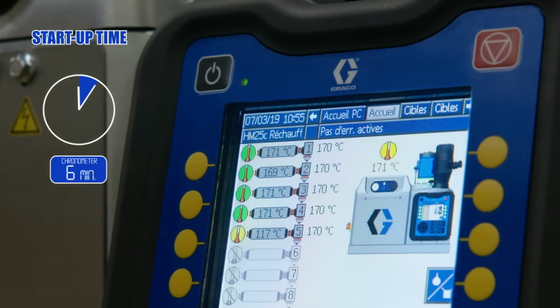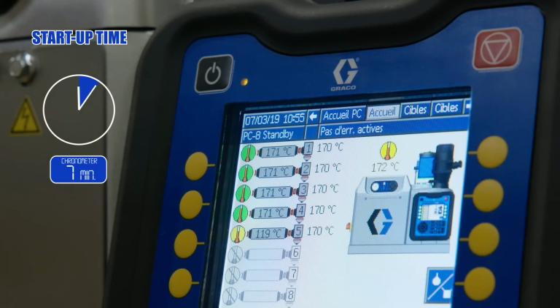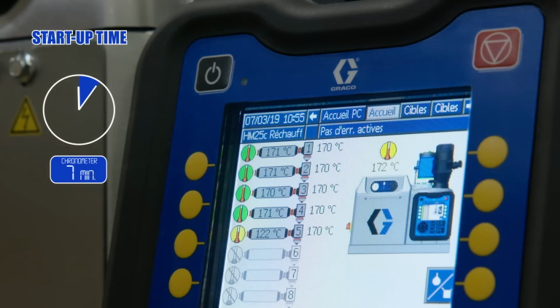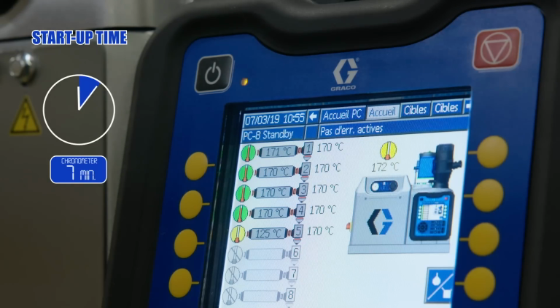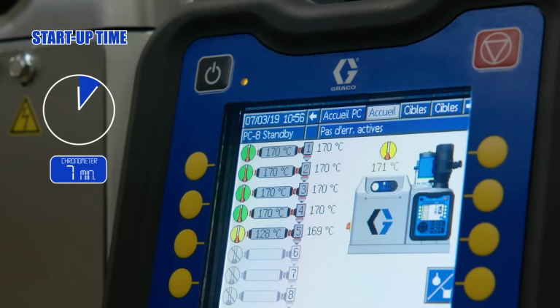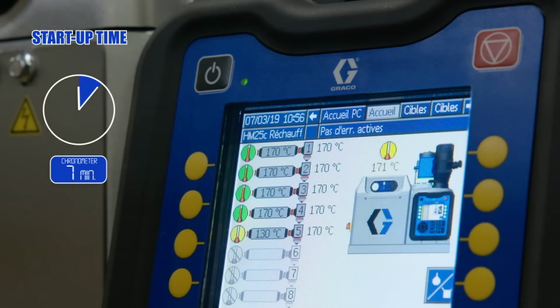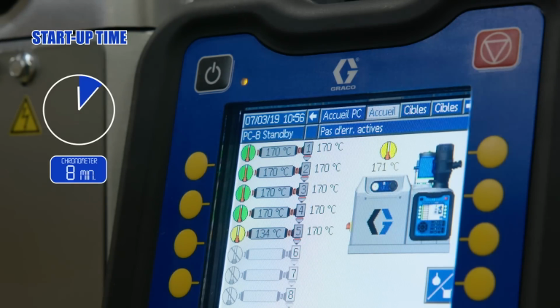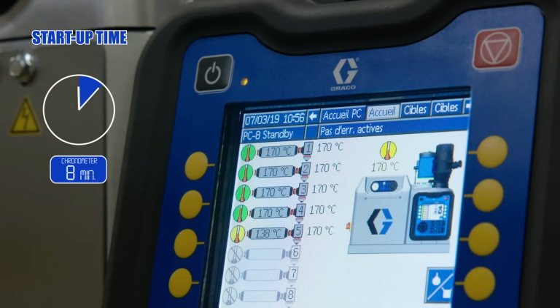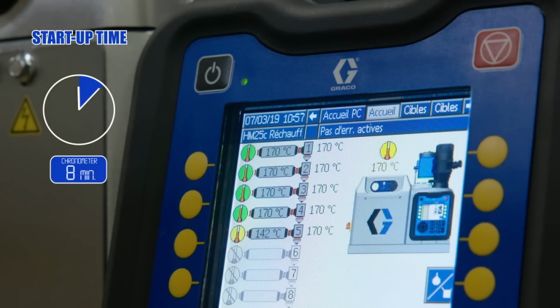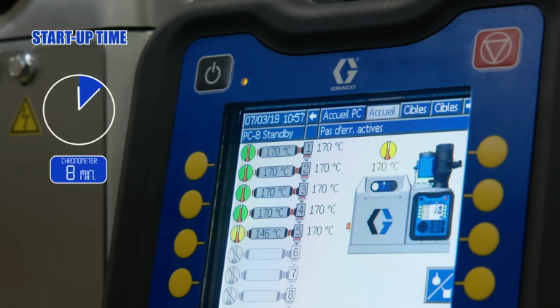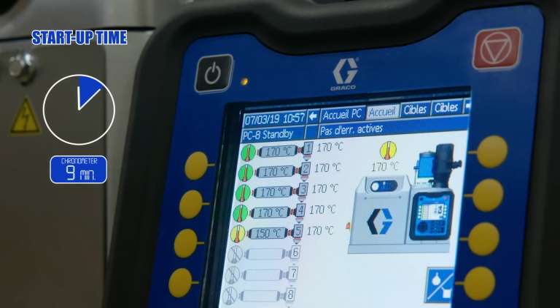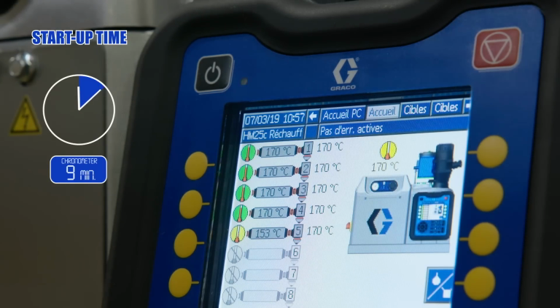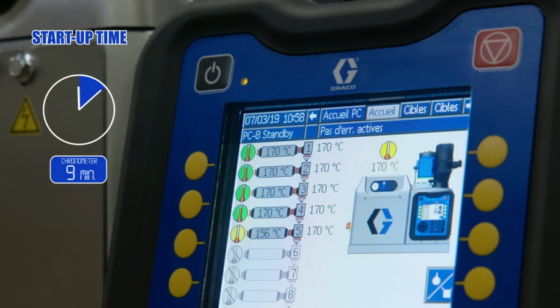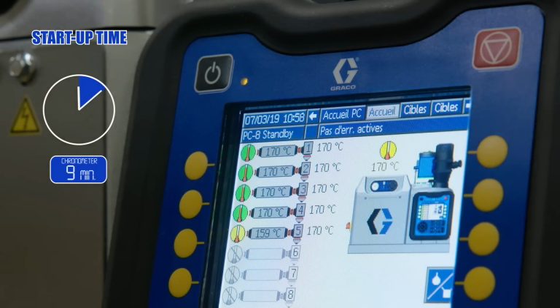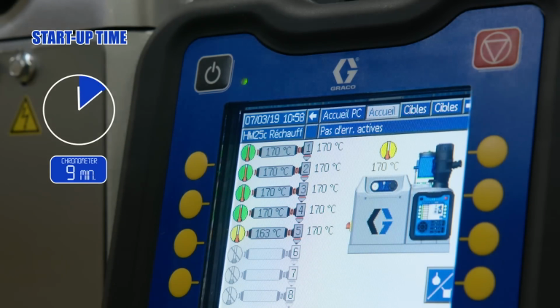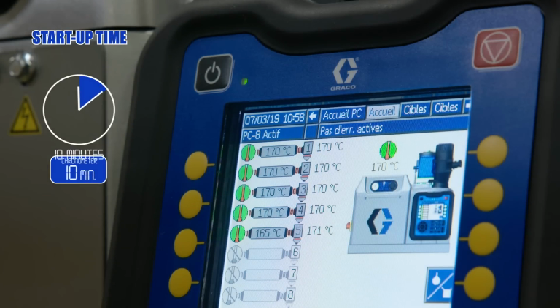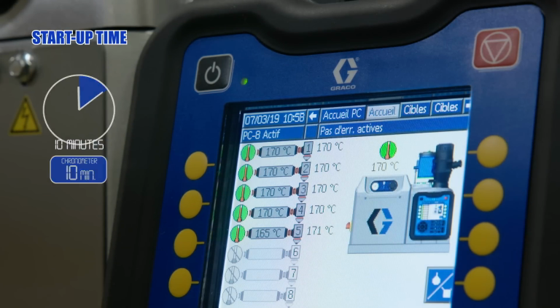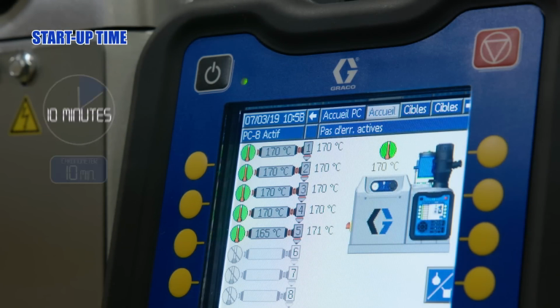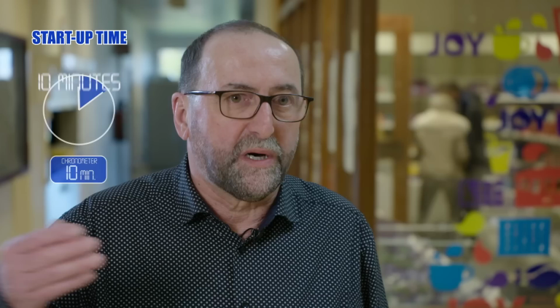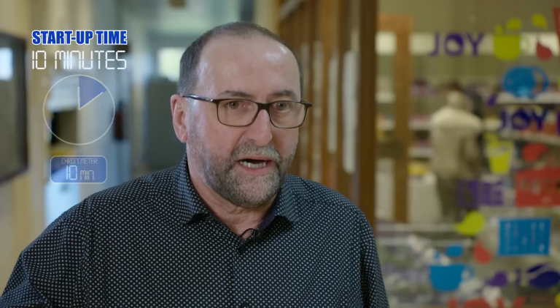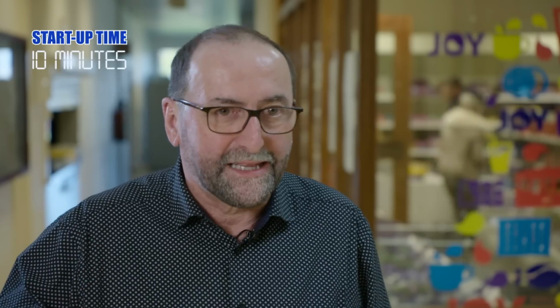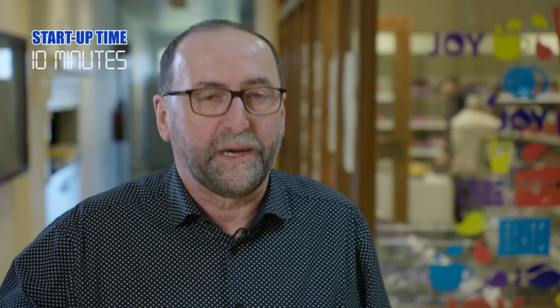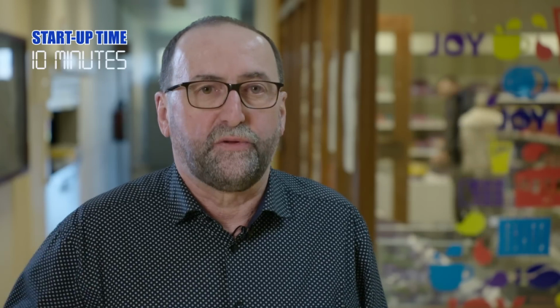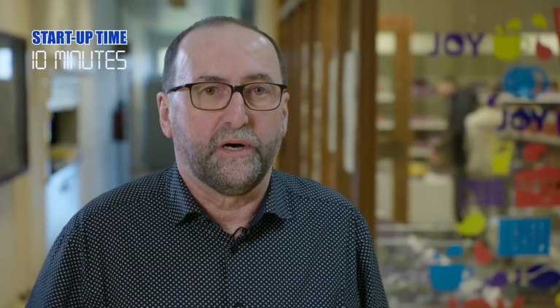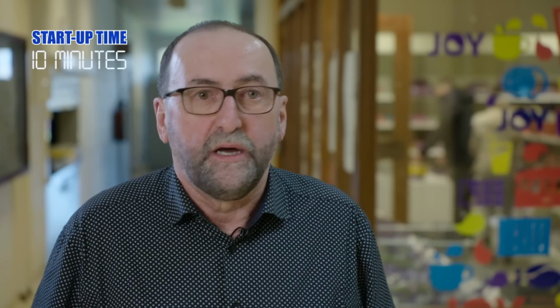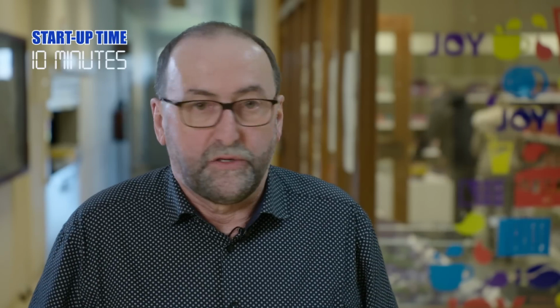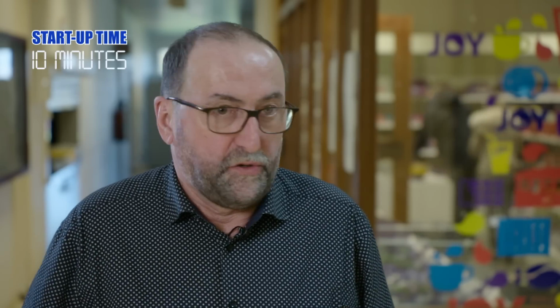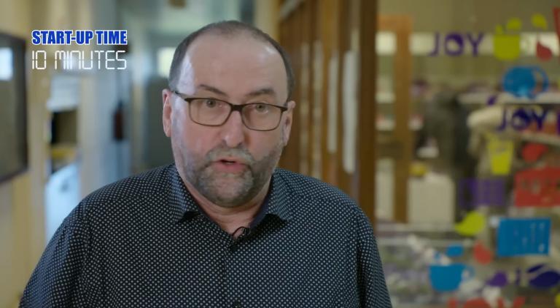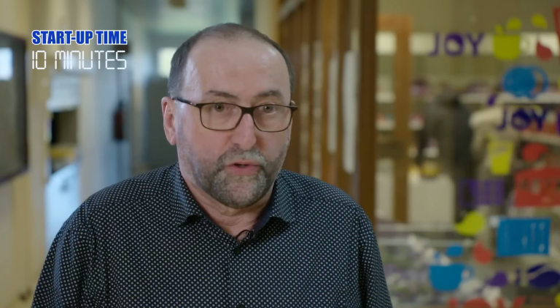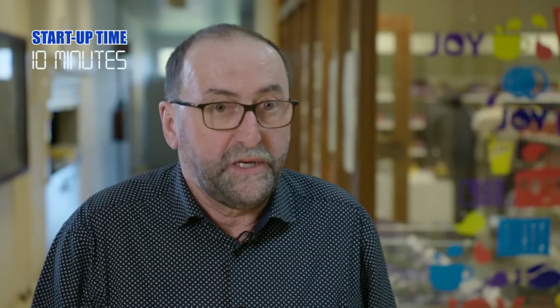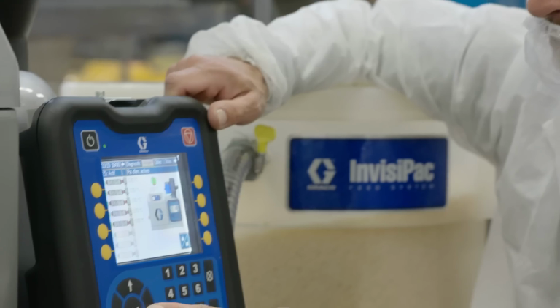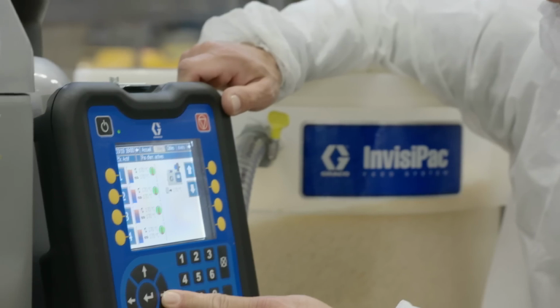With the old system, at best, we needed 45 minutes before the glue reached its optimal temperature. Today, it's 10 minutes.